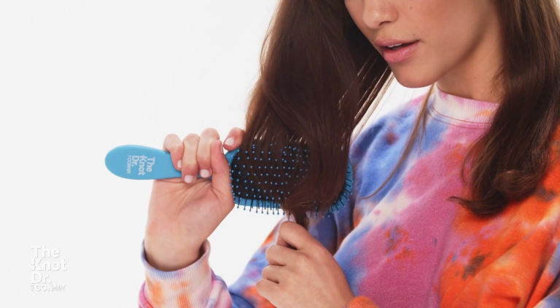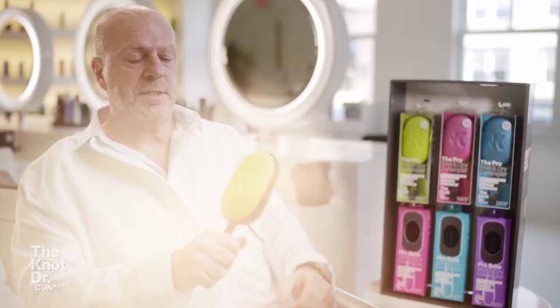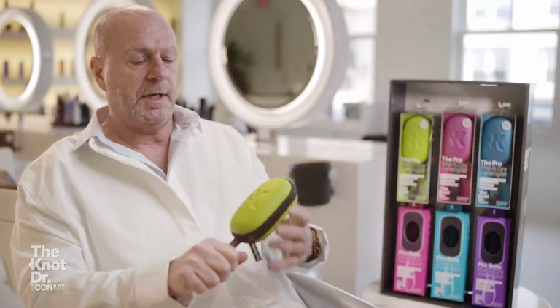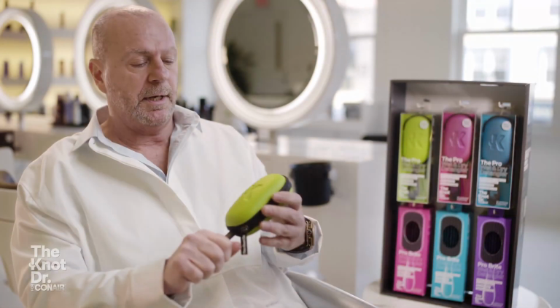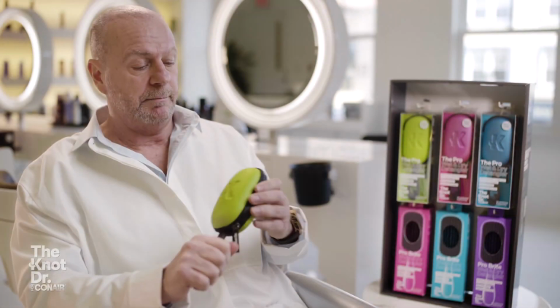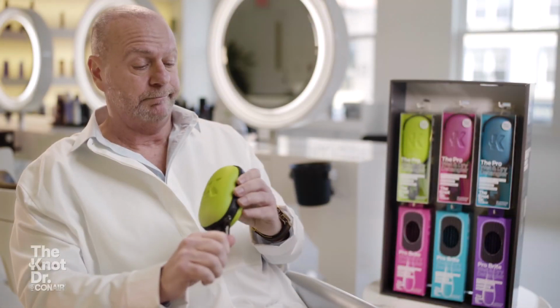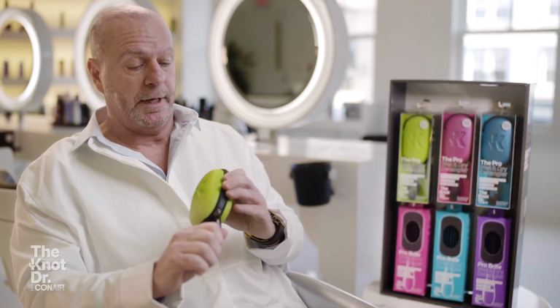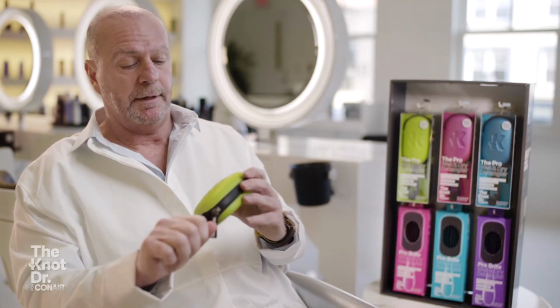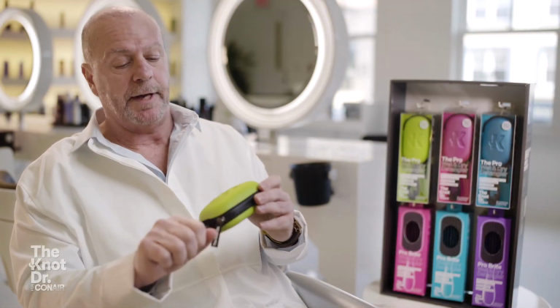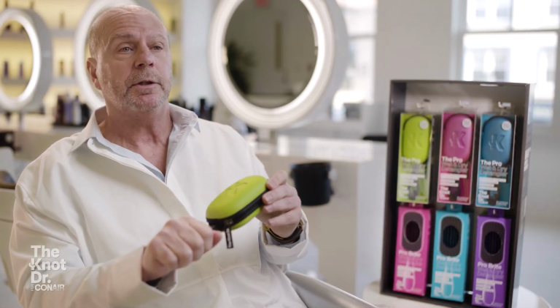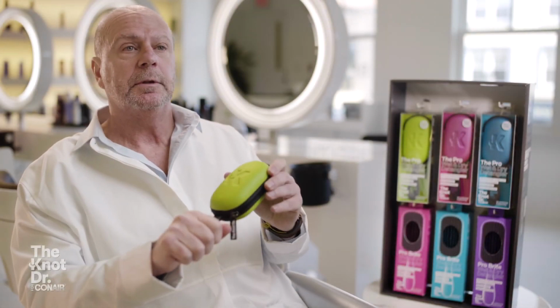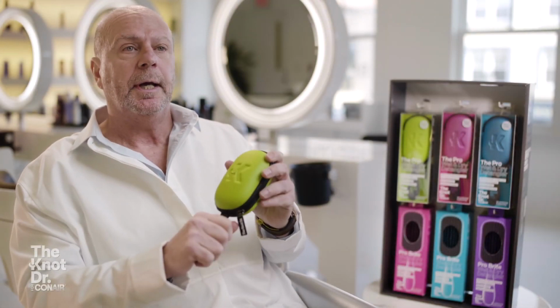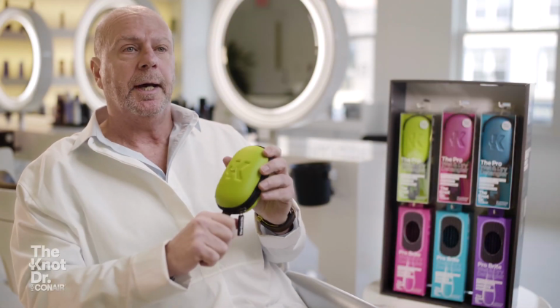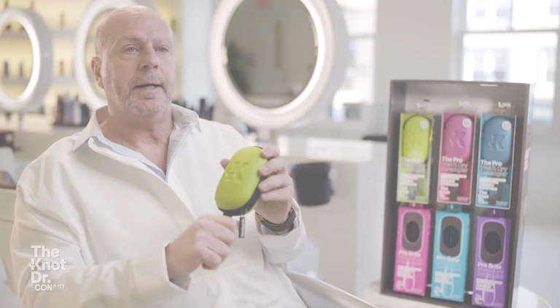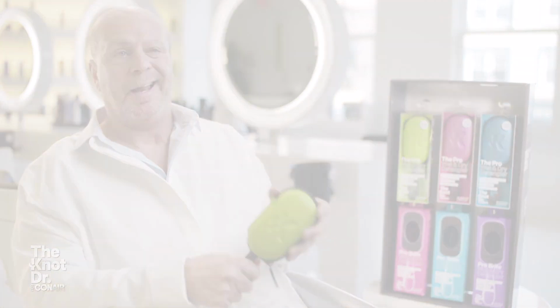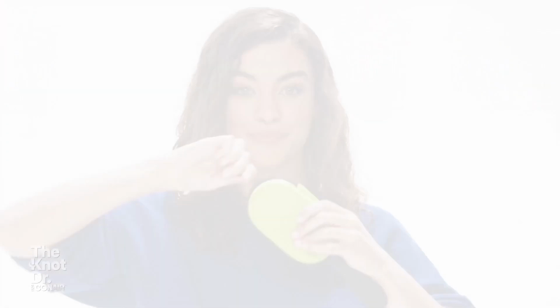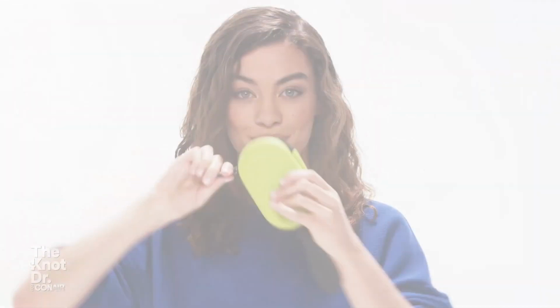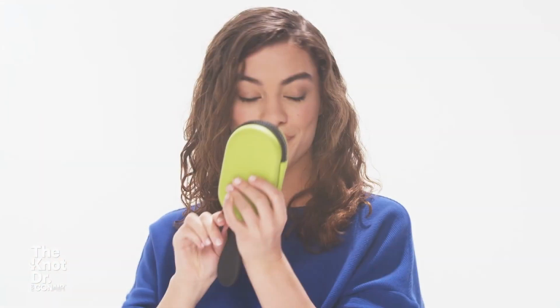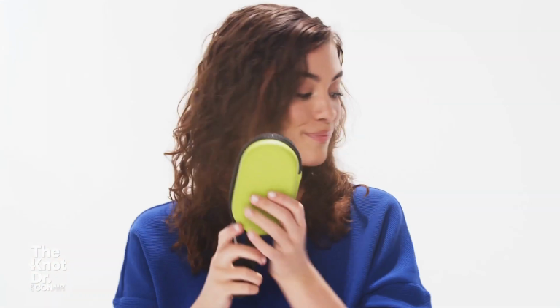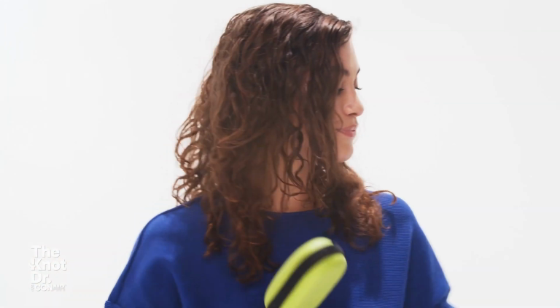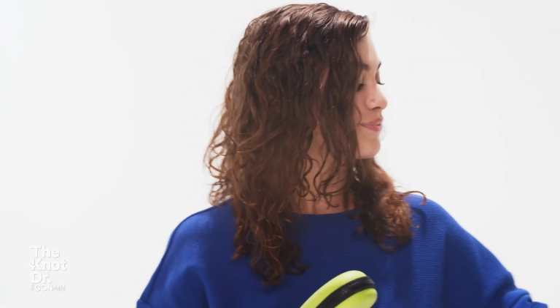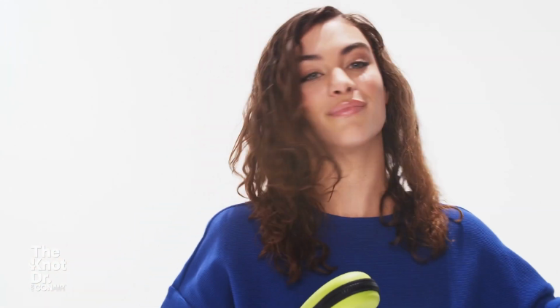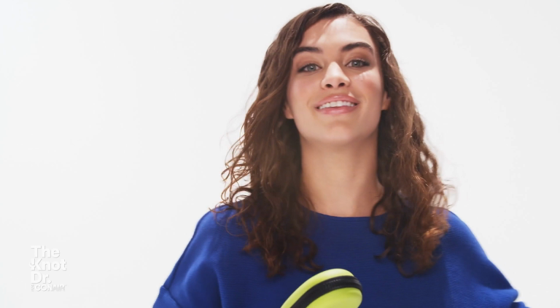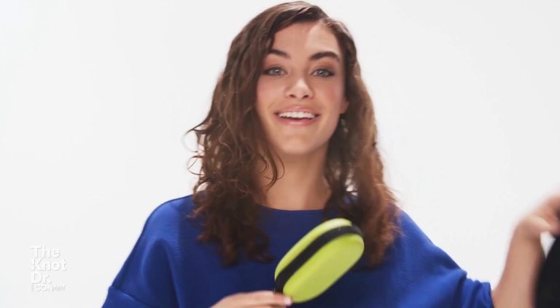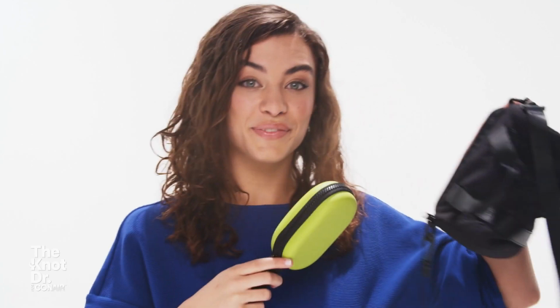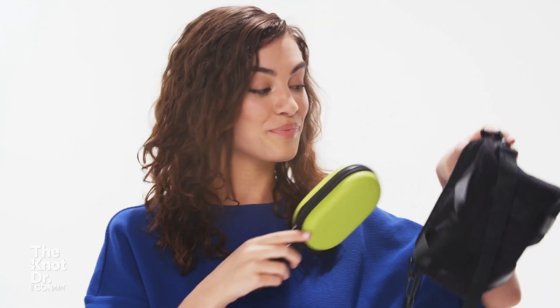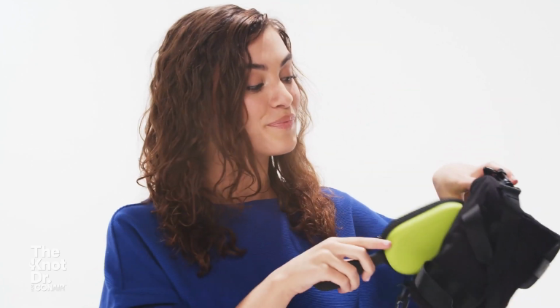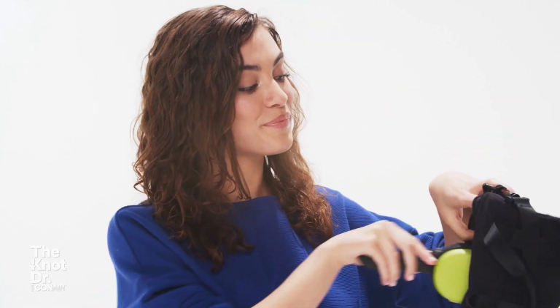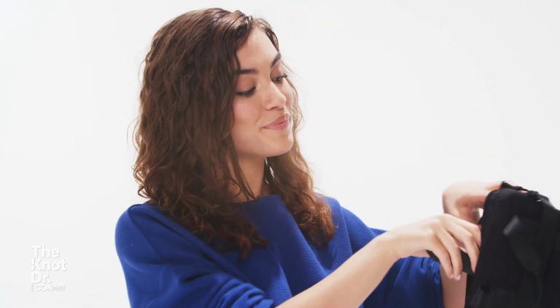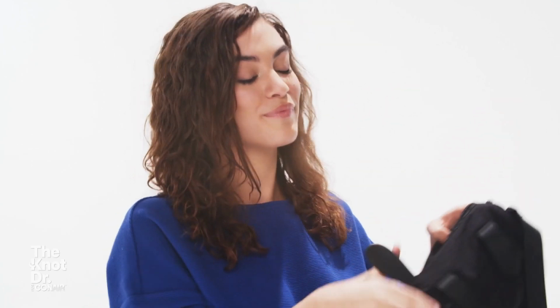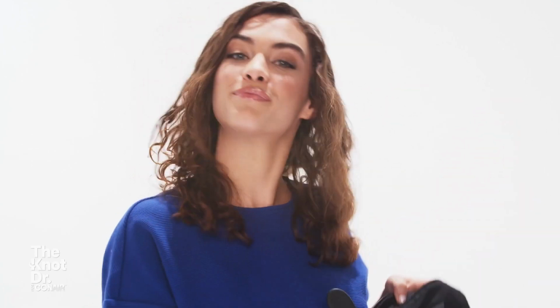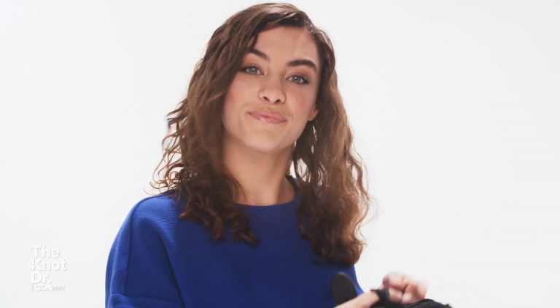It's a great little invention and it allows everybody to be able to throw it into their backpack, their gym bag, or their handbag.